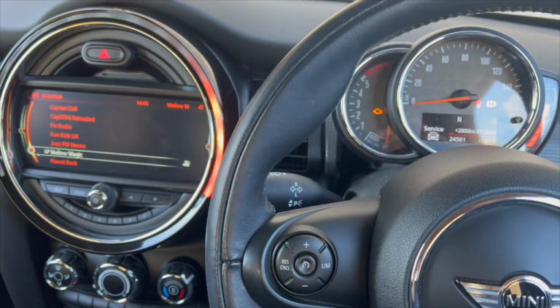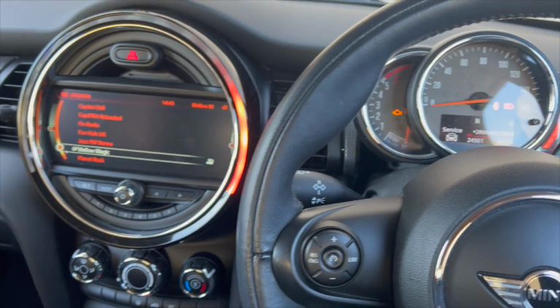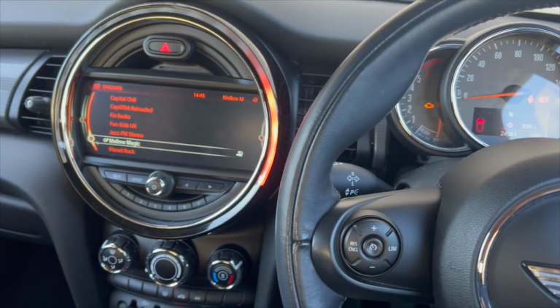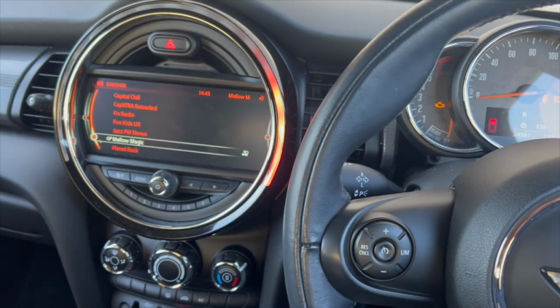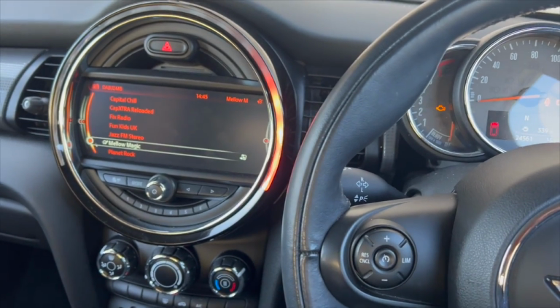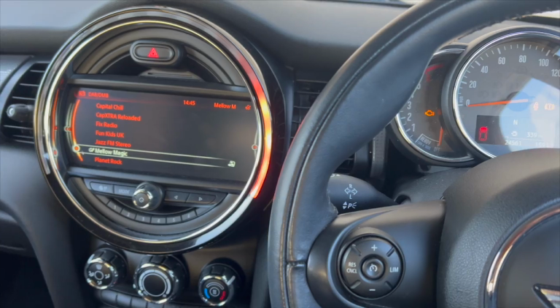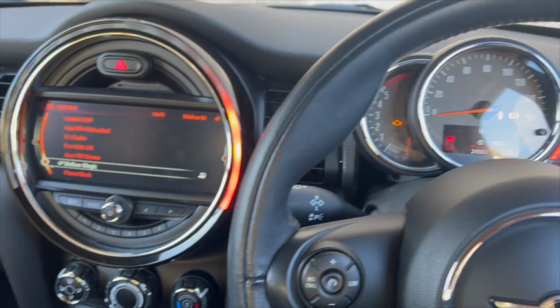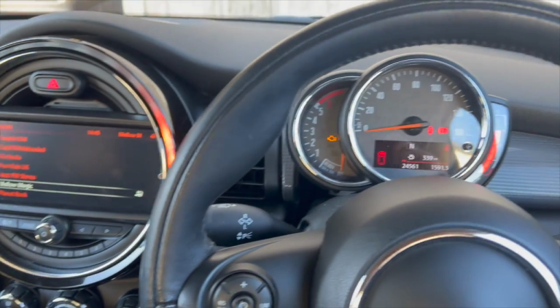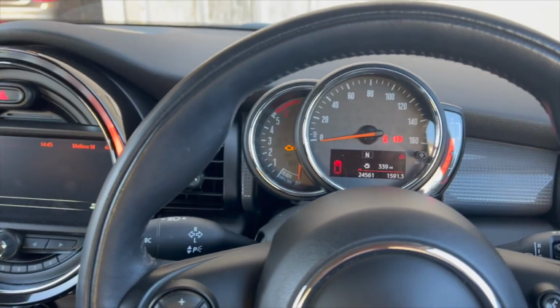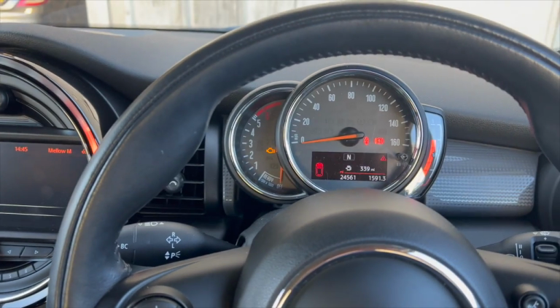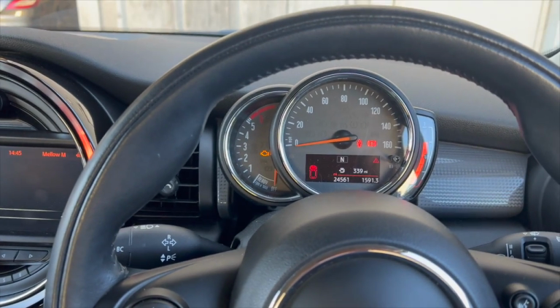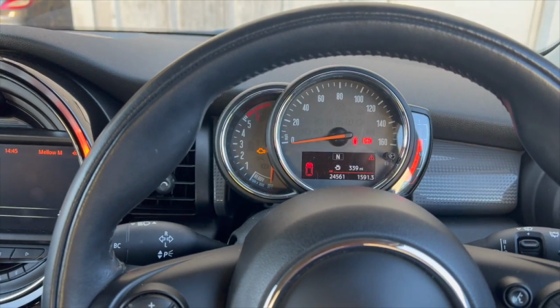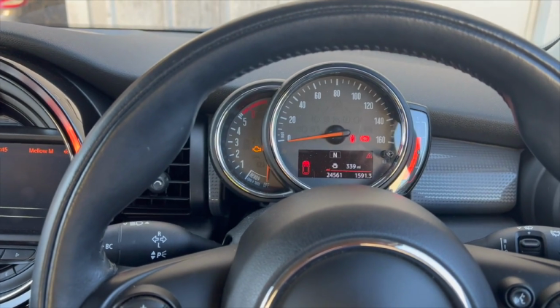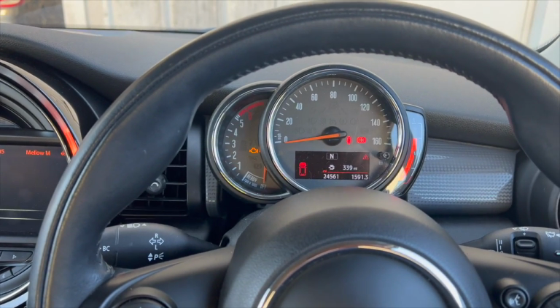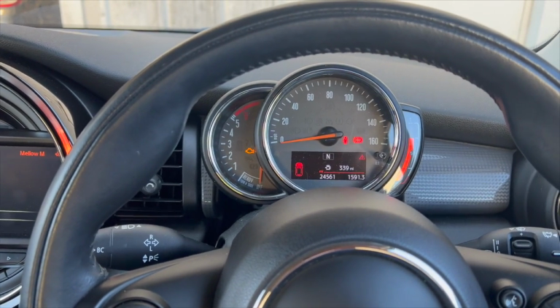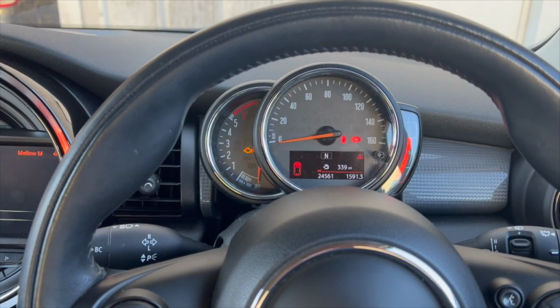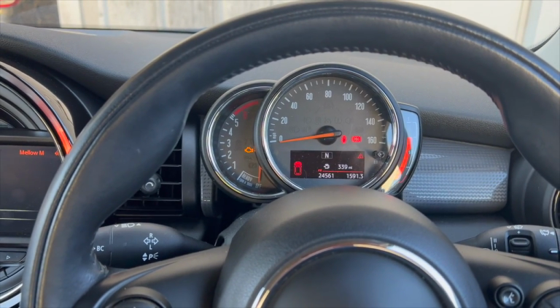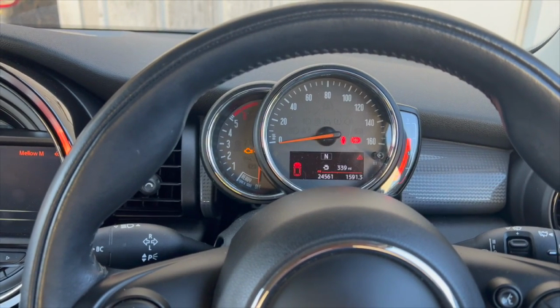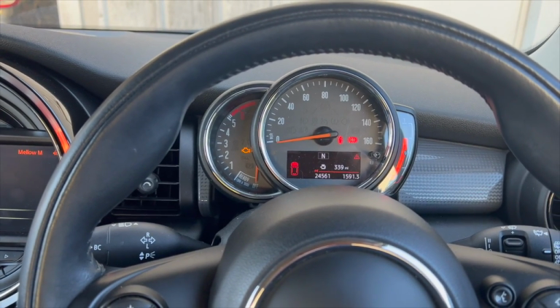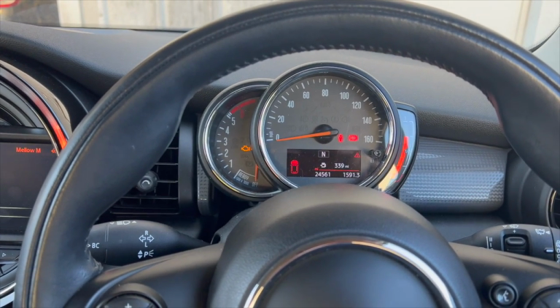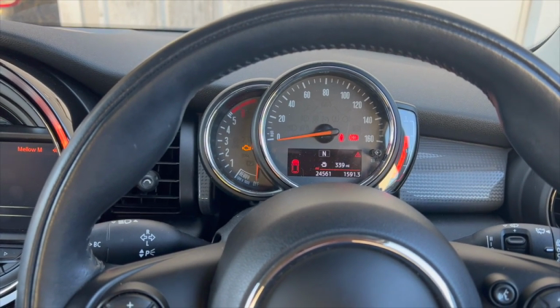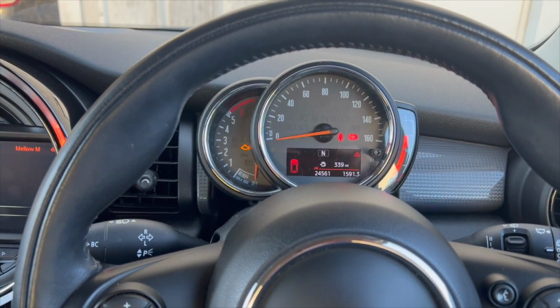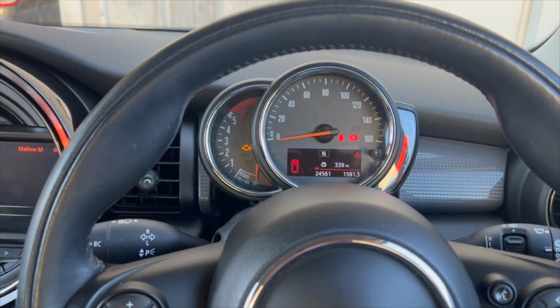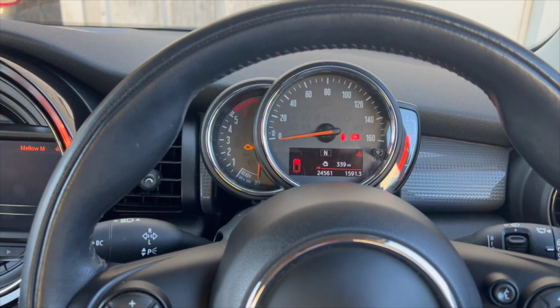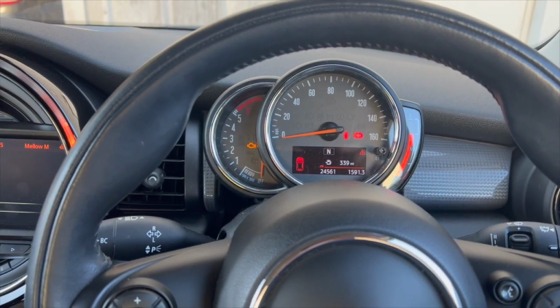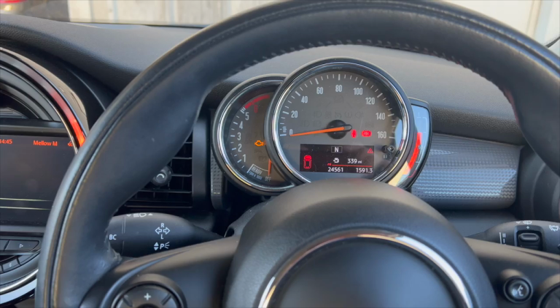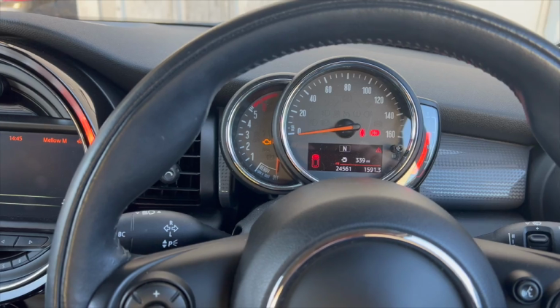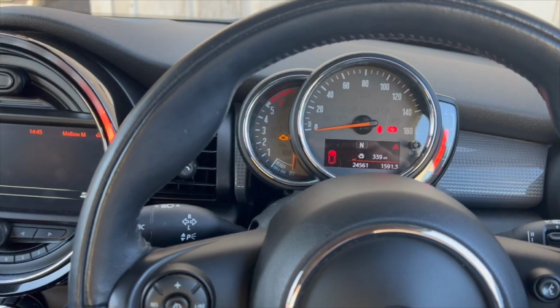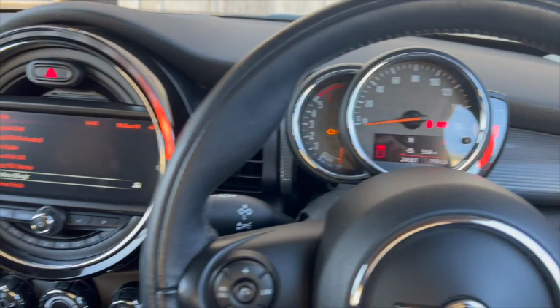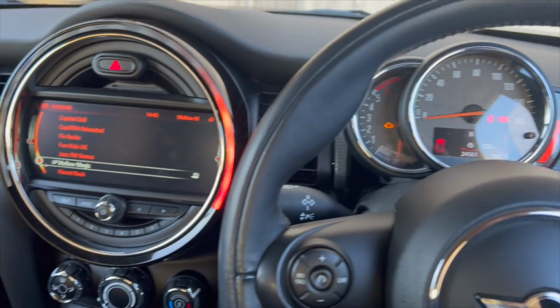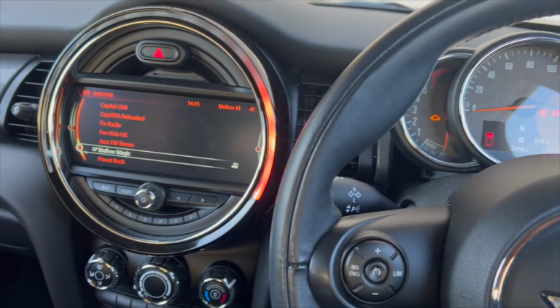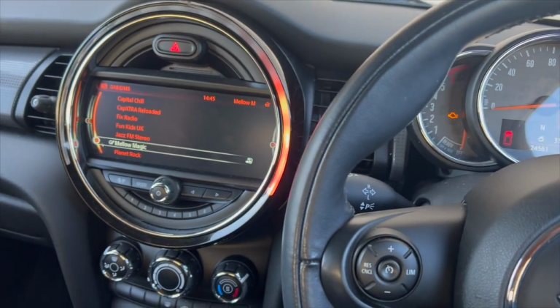Welcome to another video from DIY Daily. Just put a short video together today showing you running through investigating and fixing a fault on this Mini.